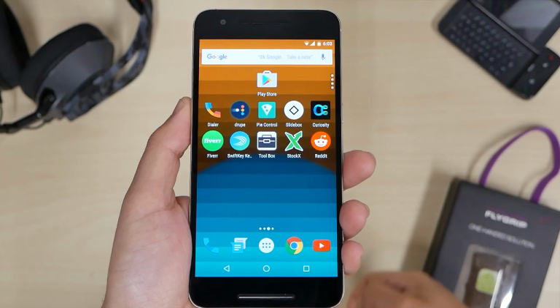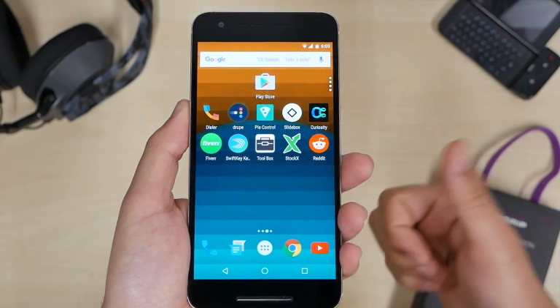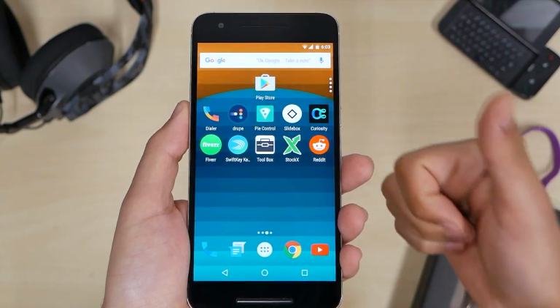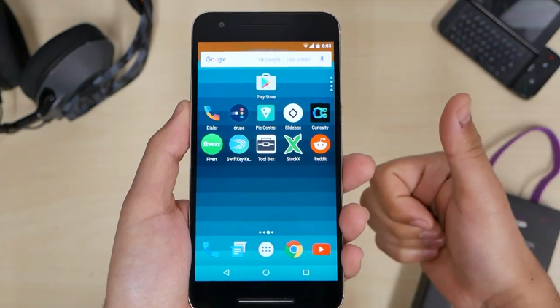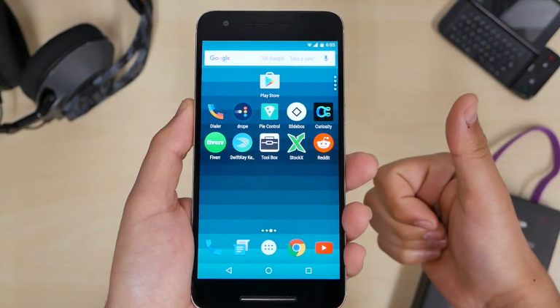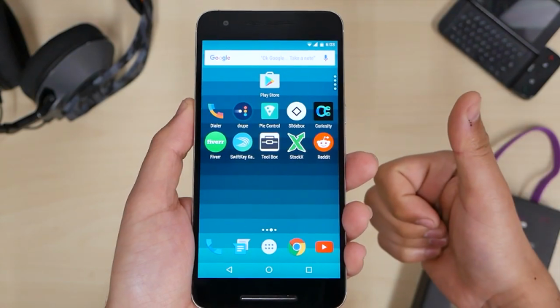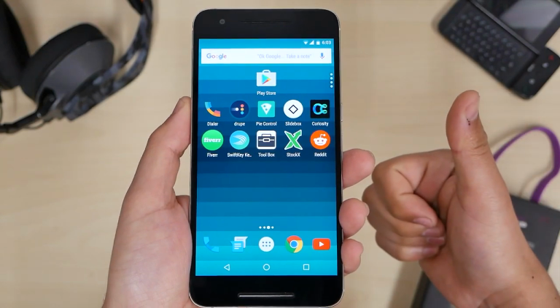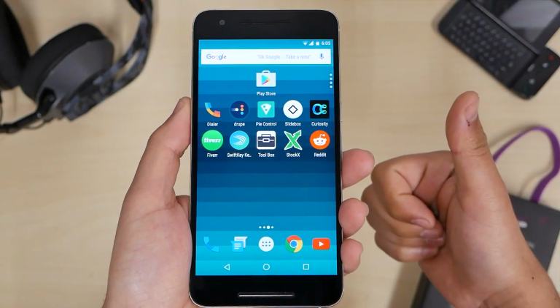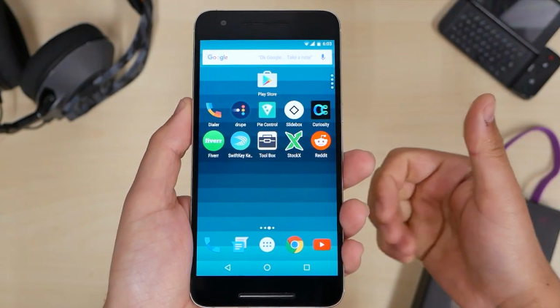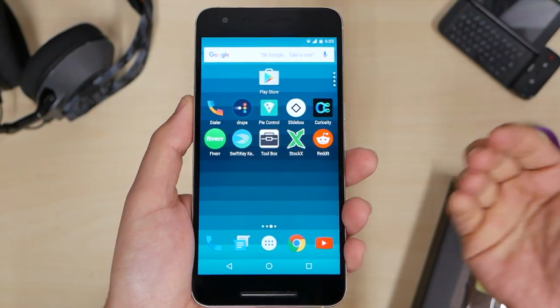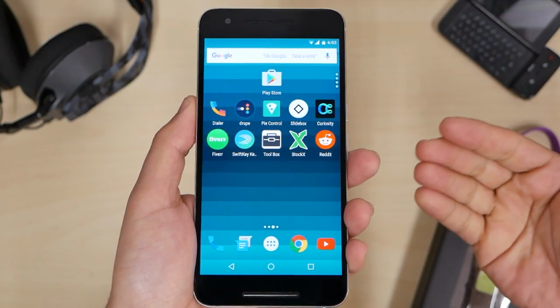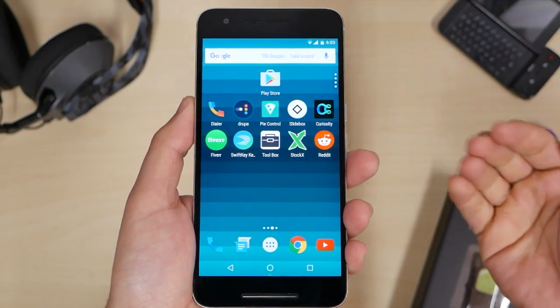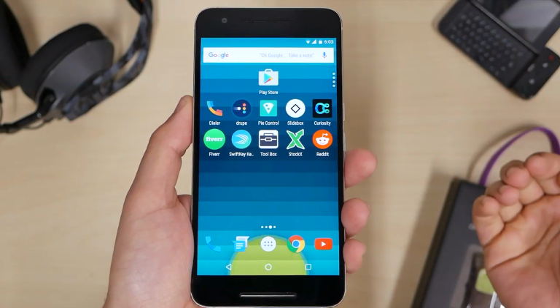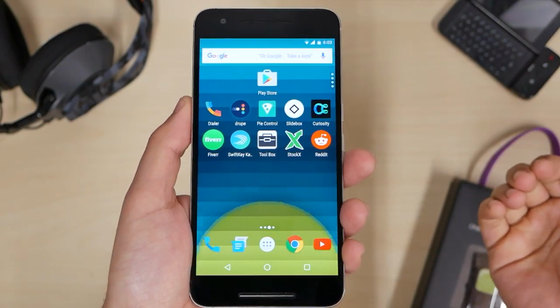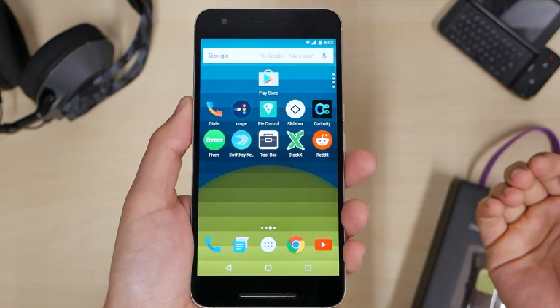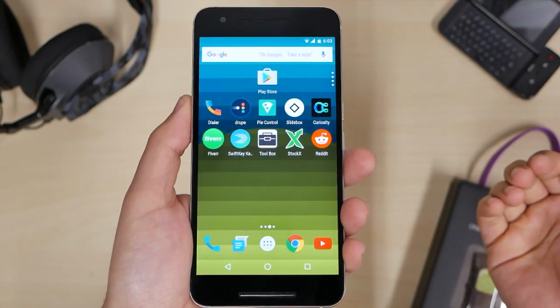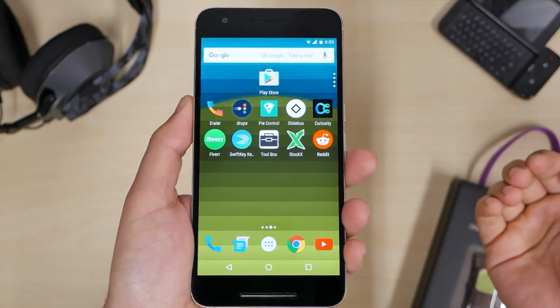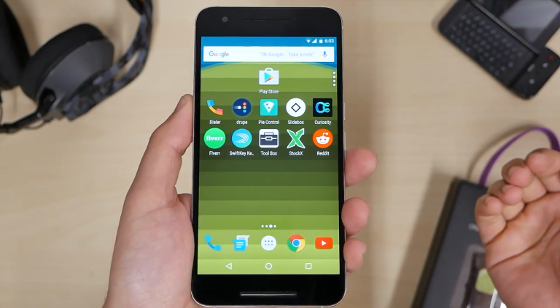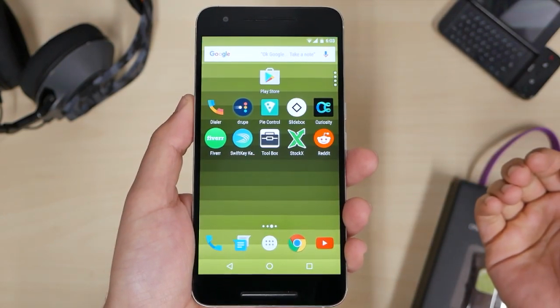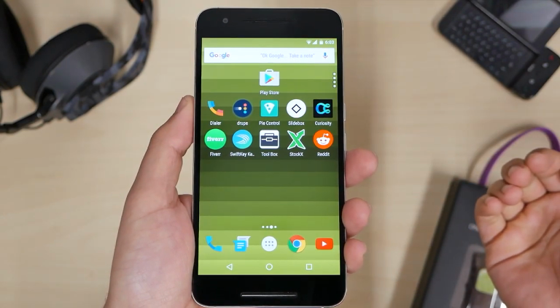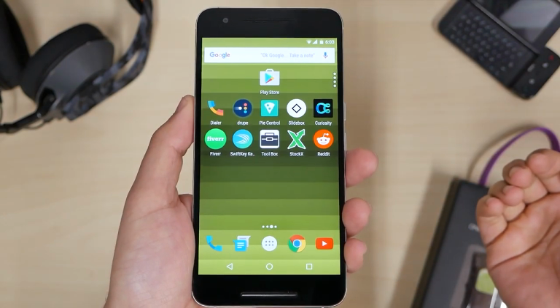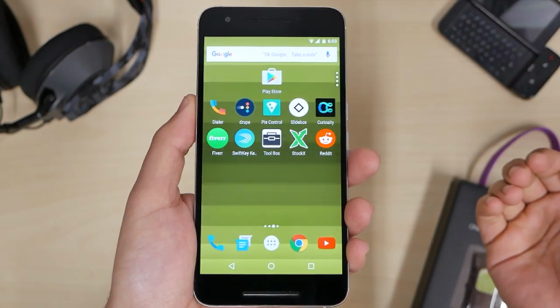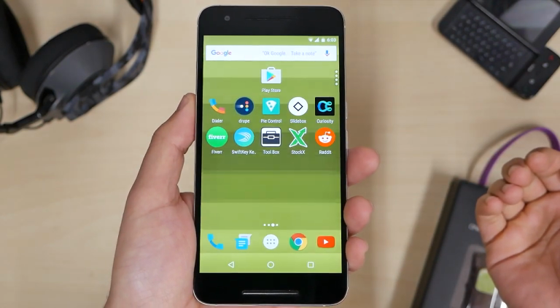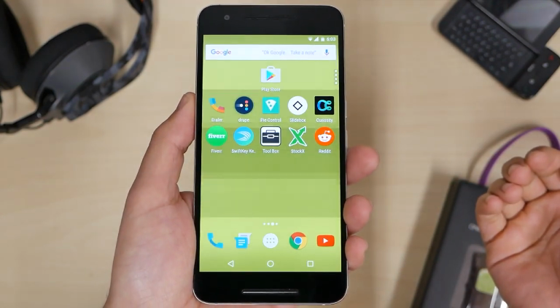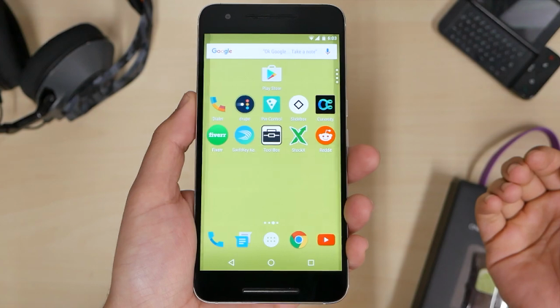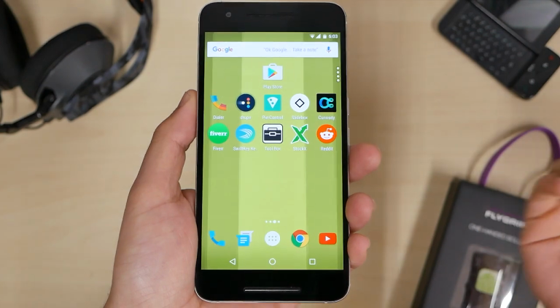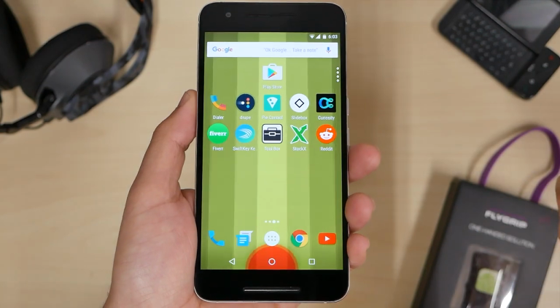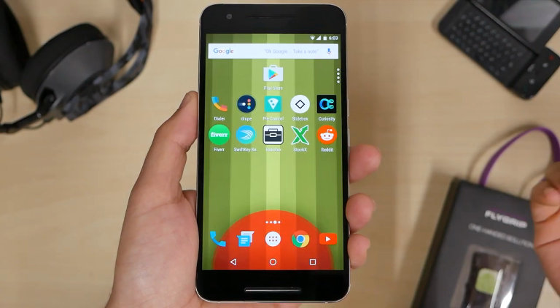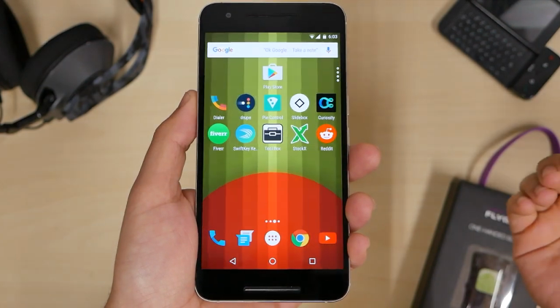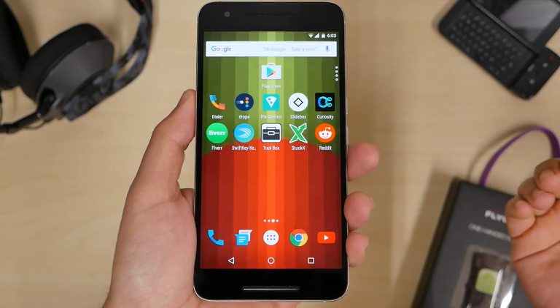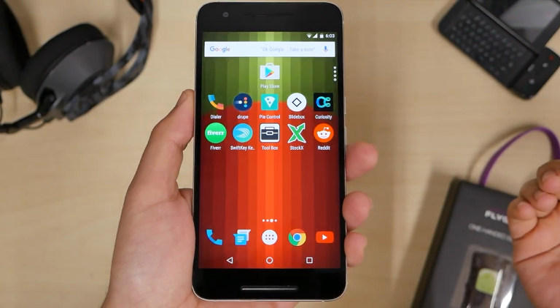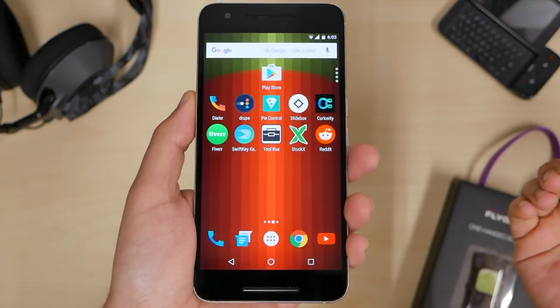Welcome back to another Cool Loser Tech video. These are the top 10 best apps of the week, number 339, here on Top 10 Wednesday.